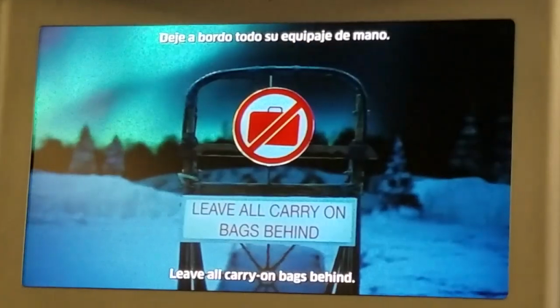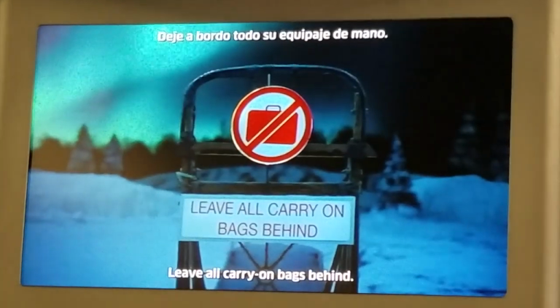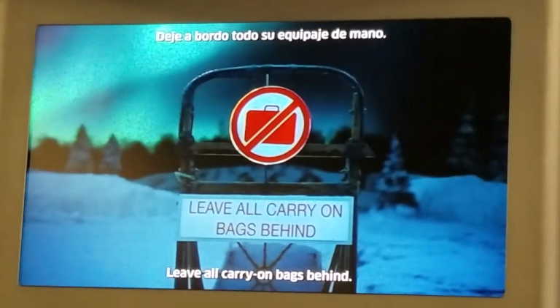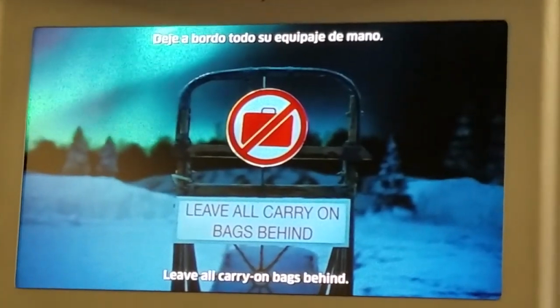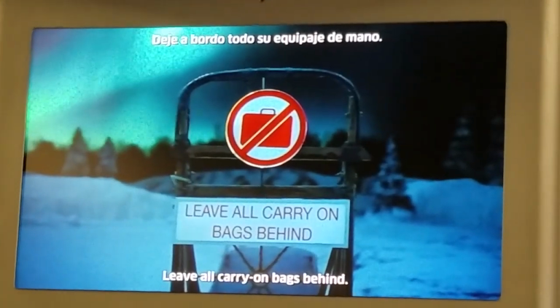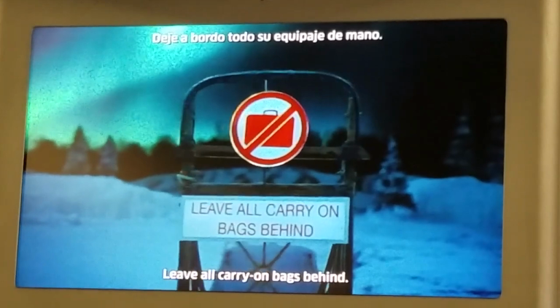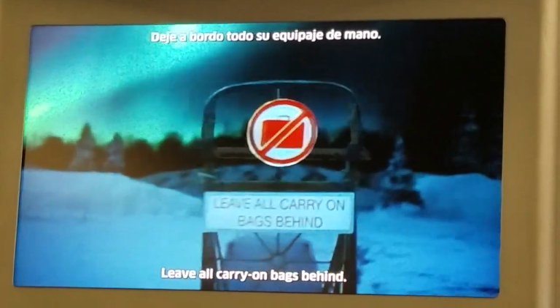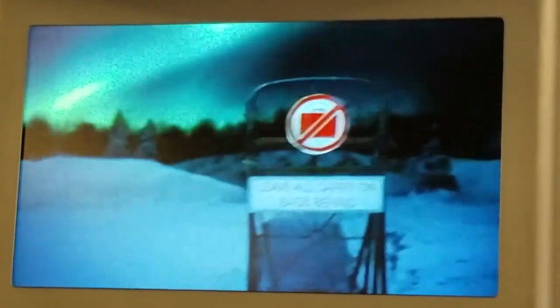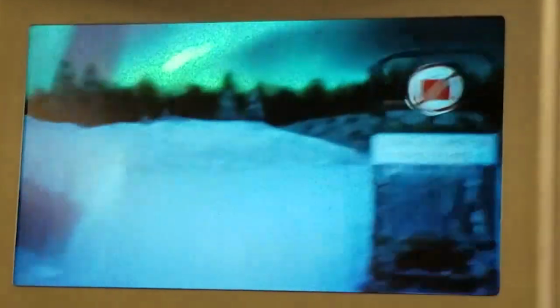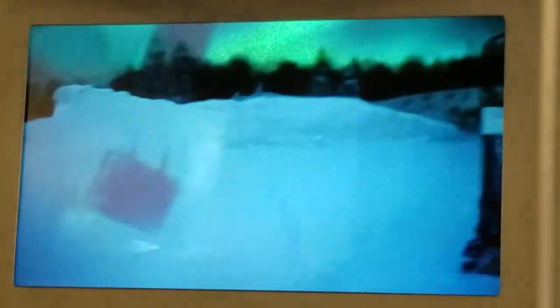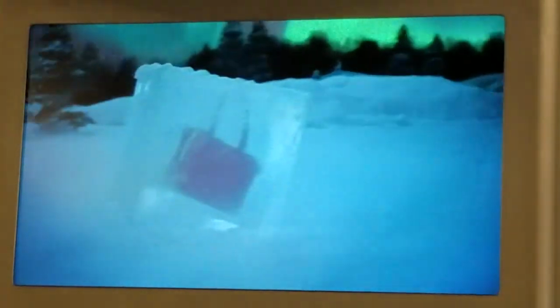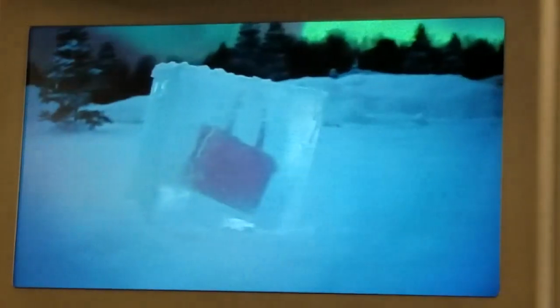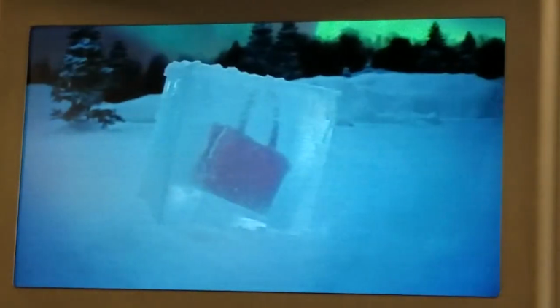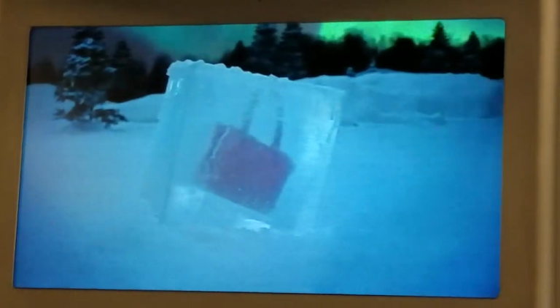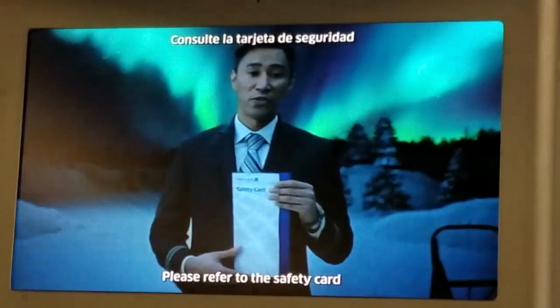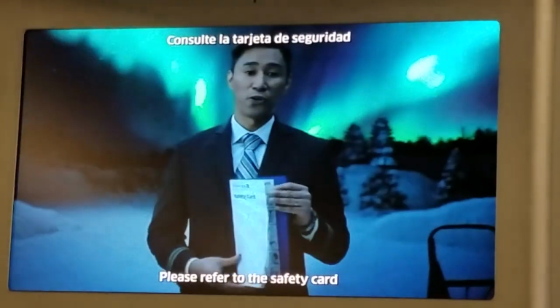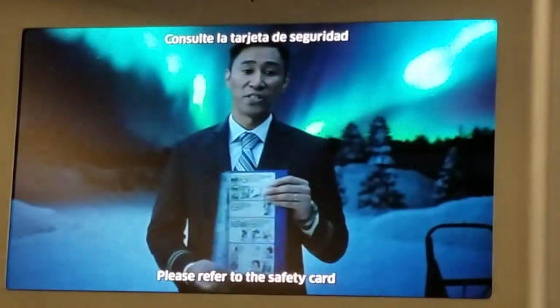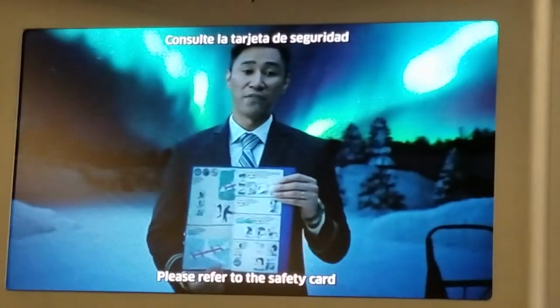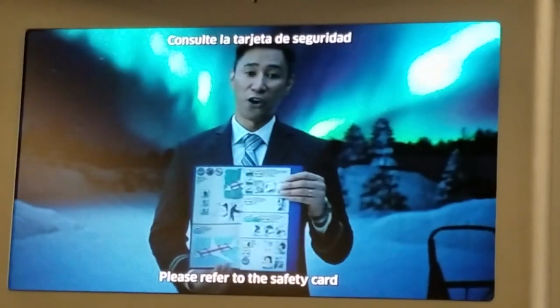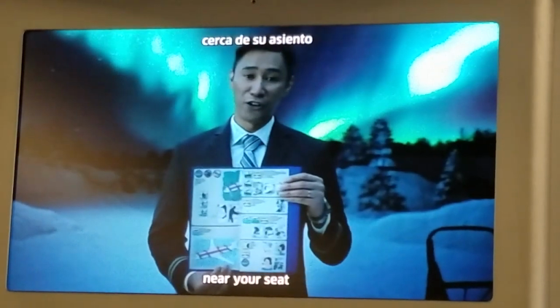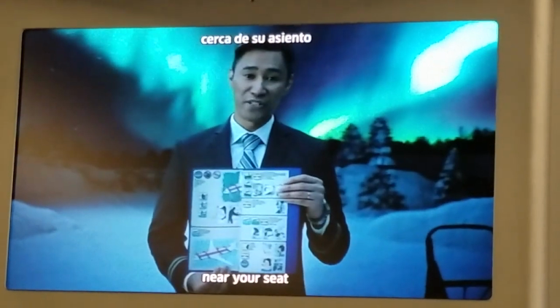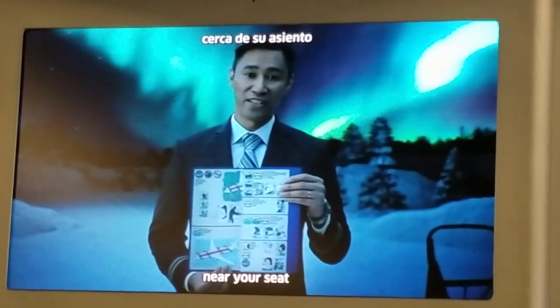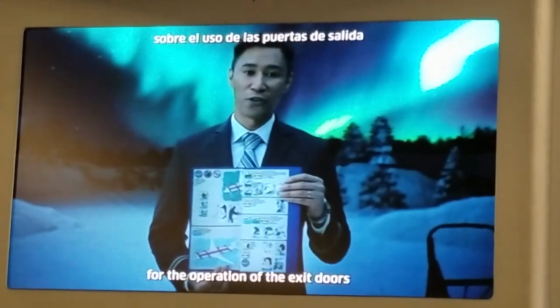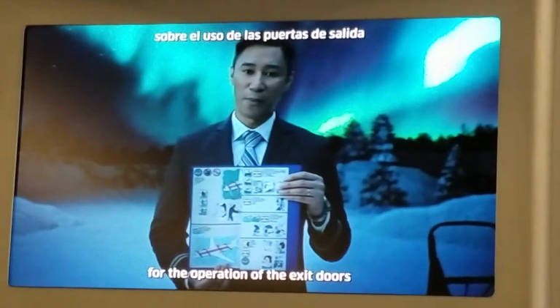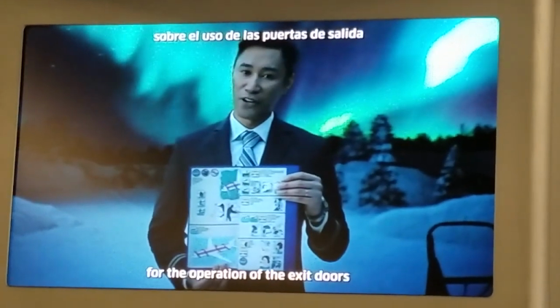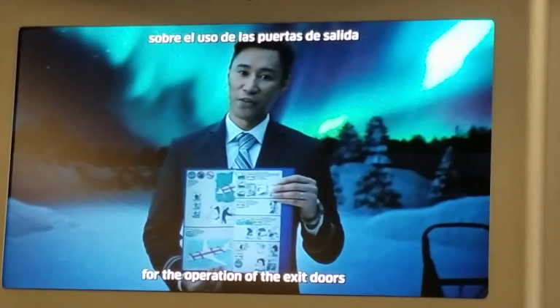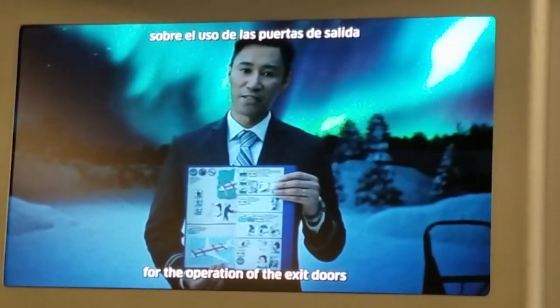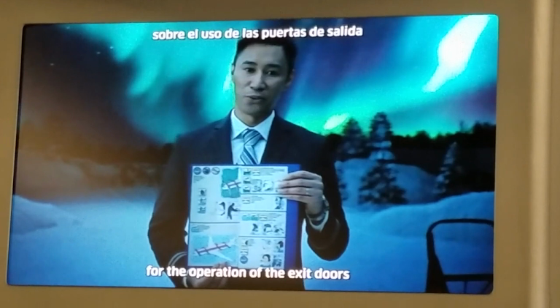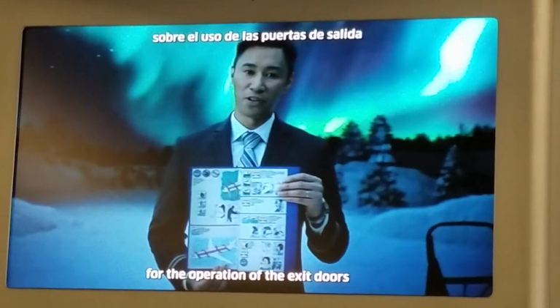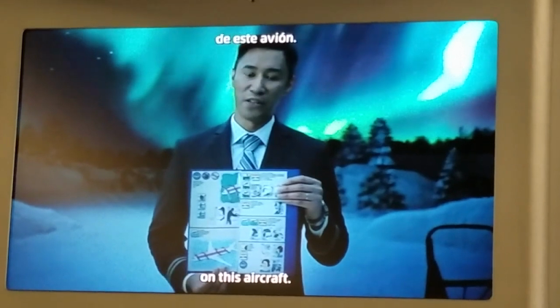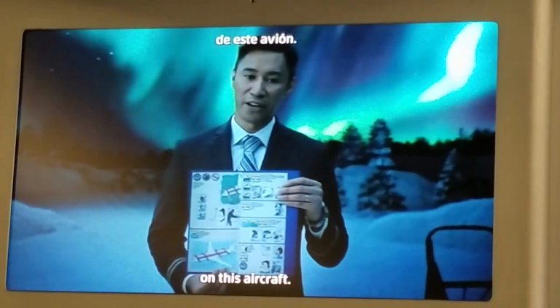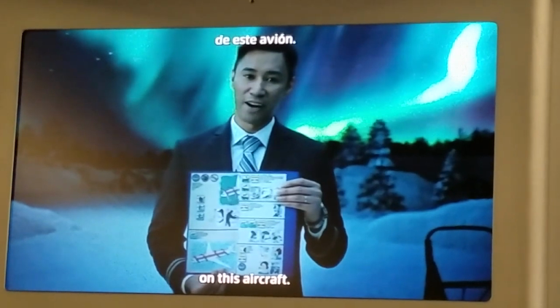Leave all carry-on bags behind. Please refer to the safety card near your seat for the operation of the exit doors on this aircraft.